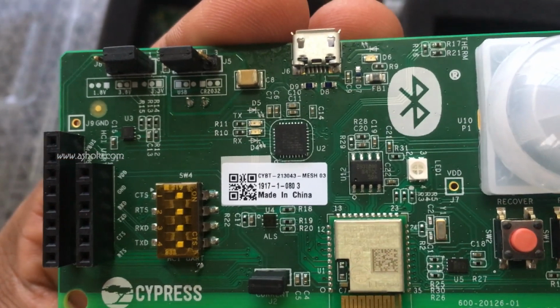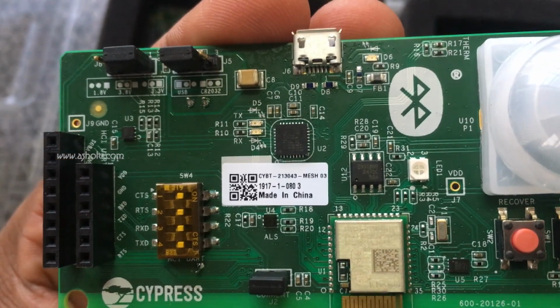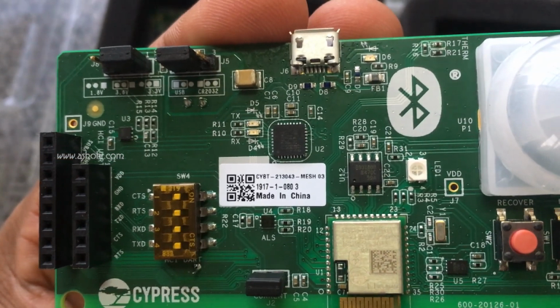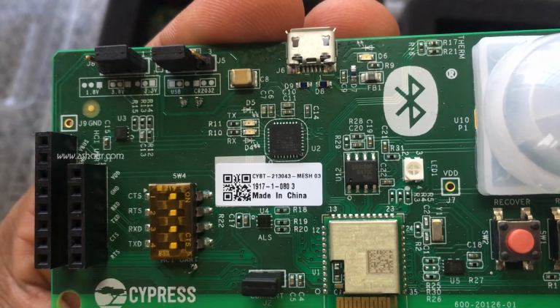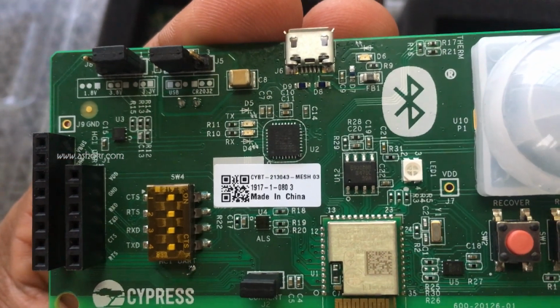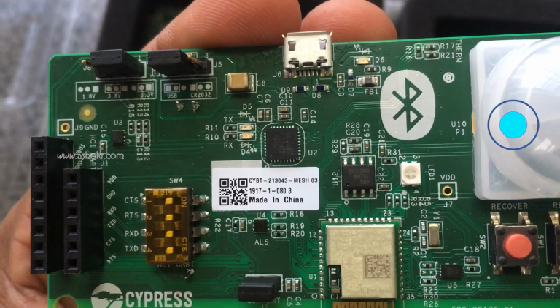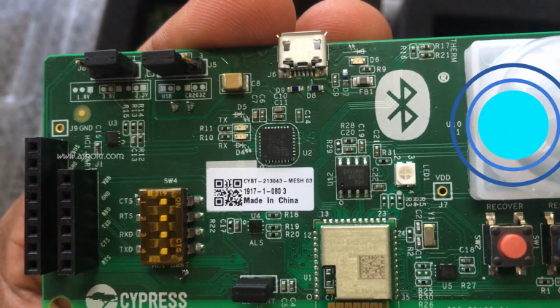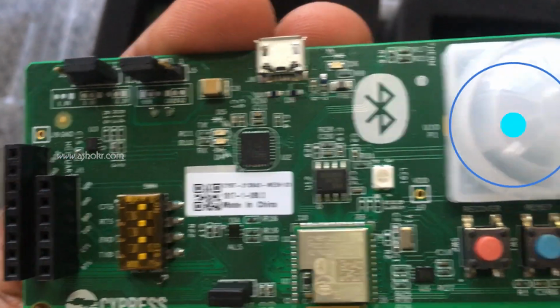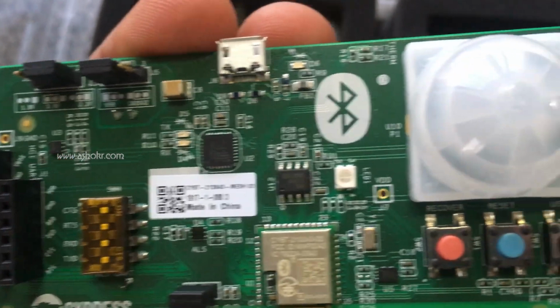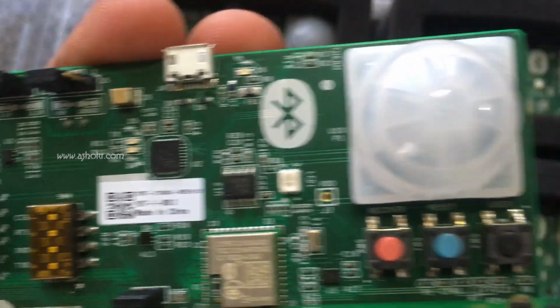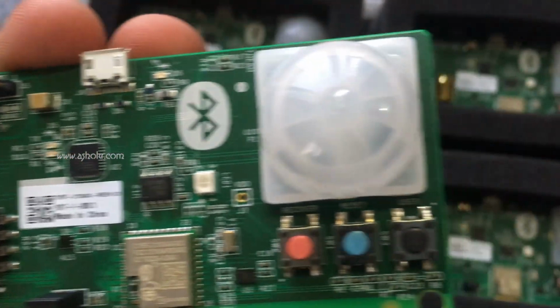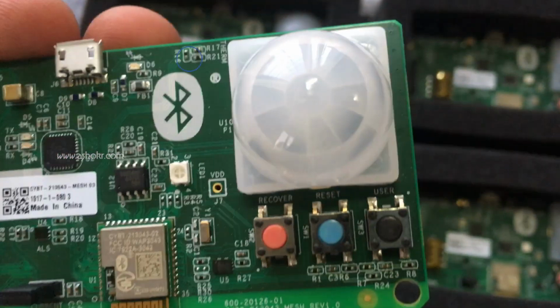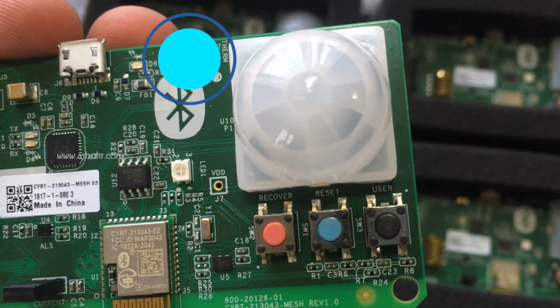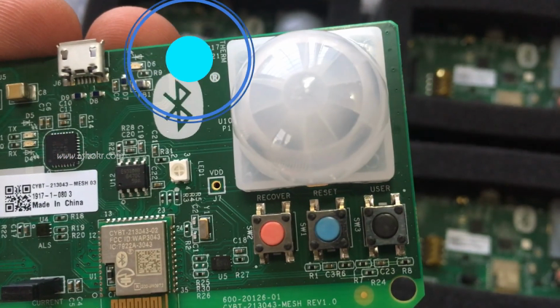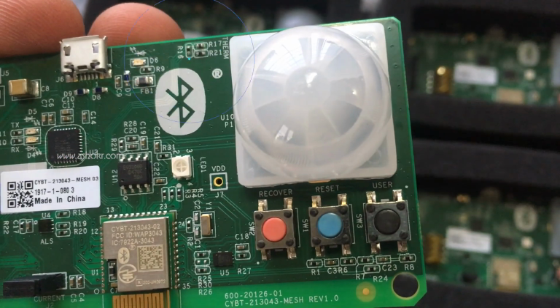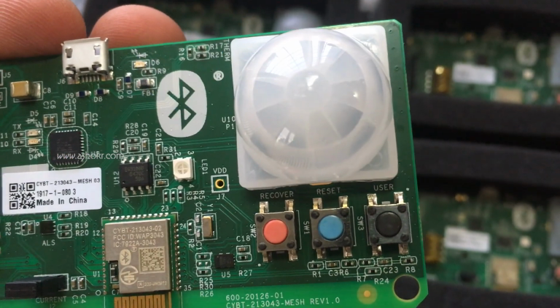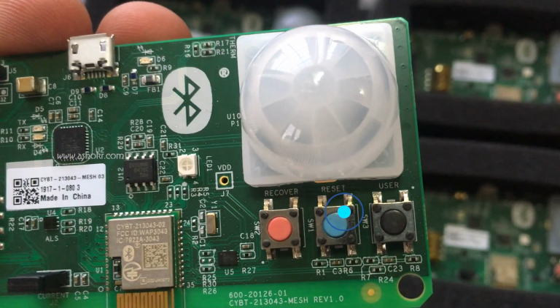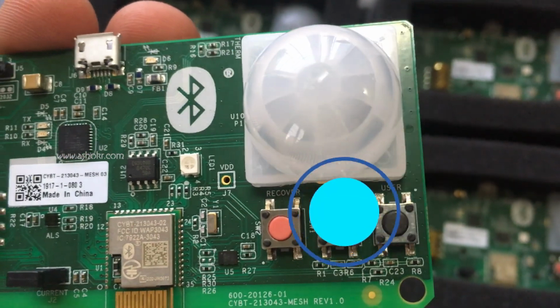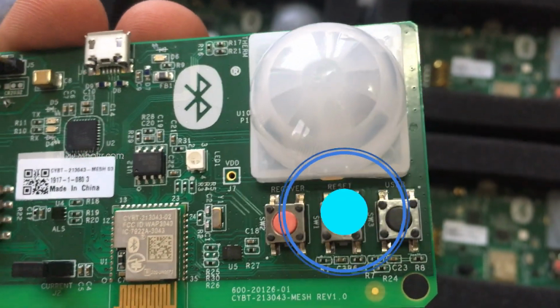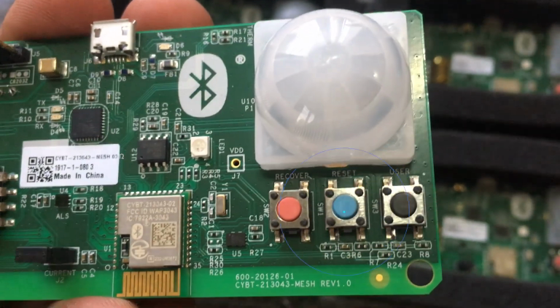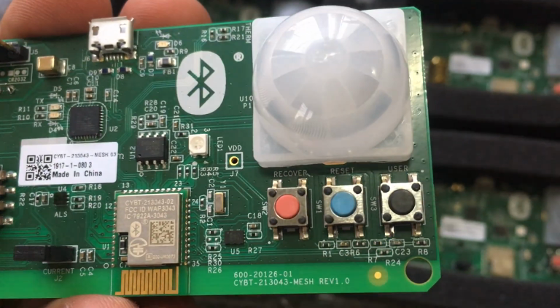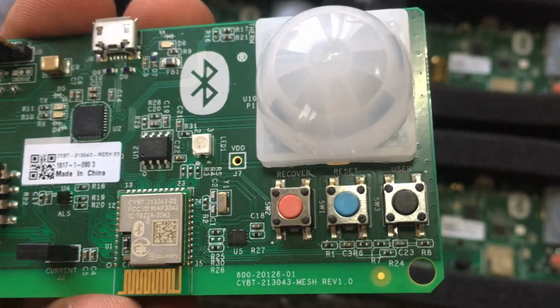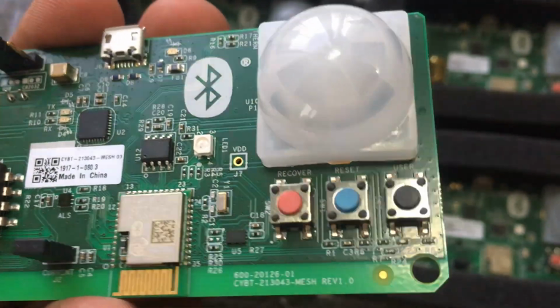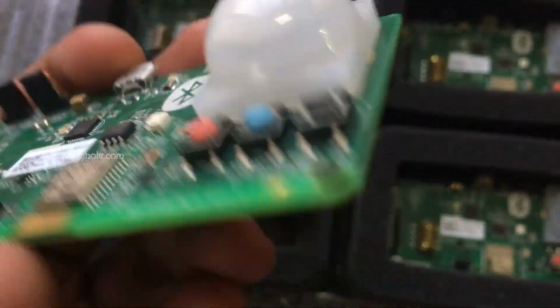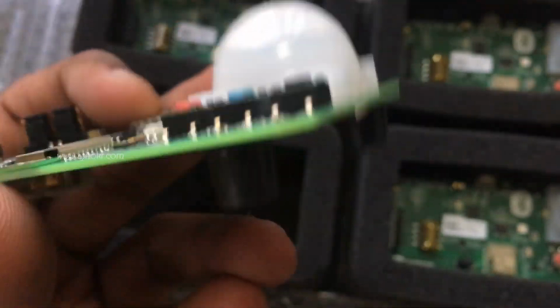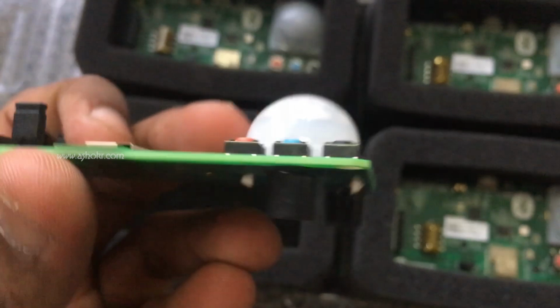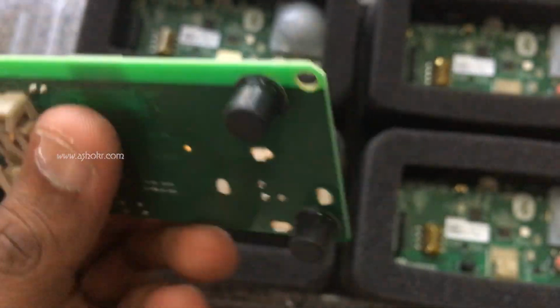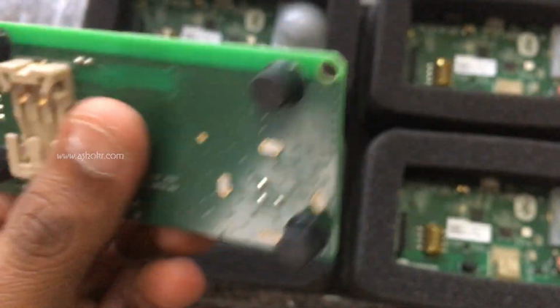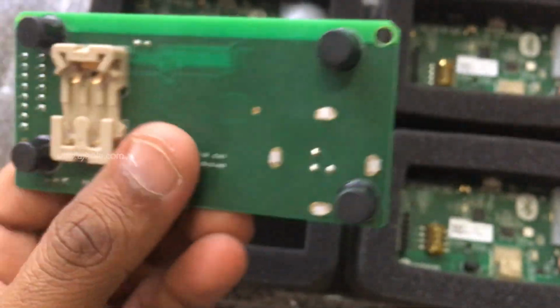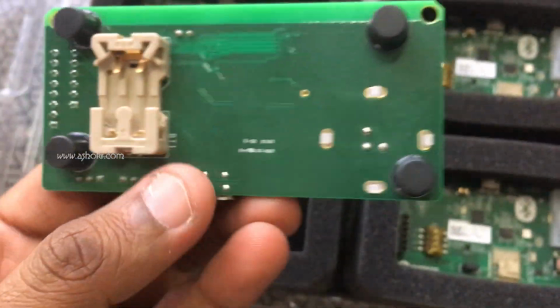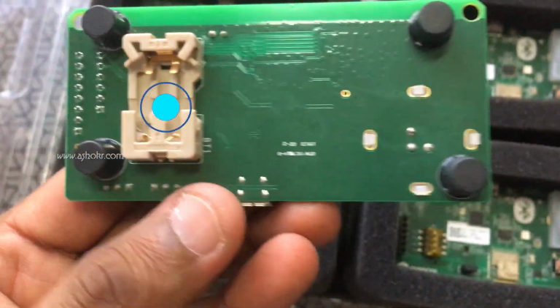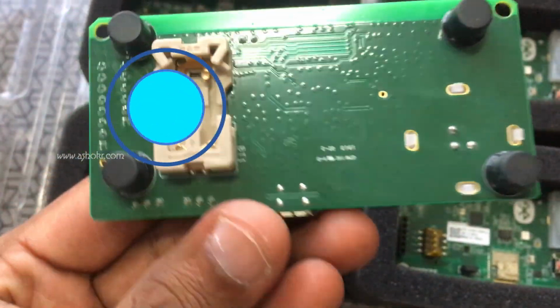PIR Sensor. Thermistor. Switches. And on the backside we have a coin cell battery holder.